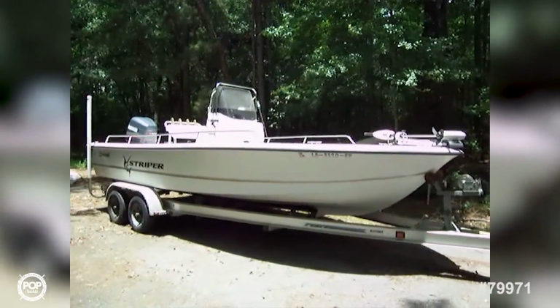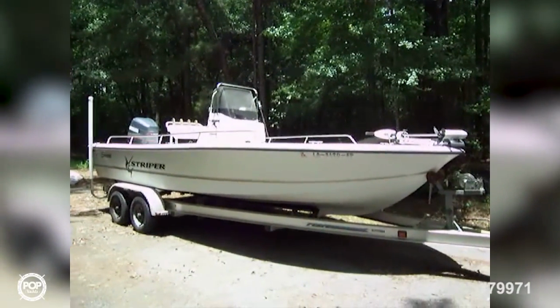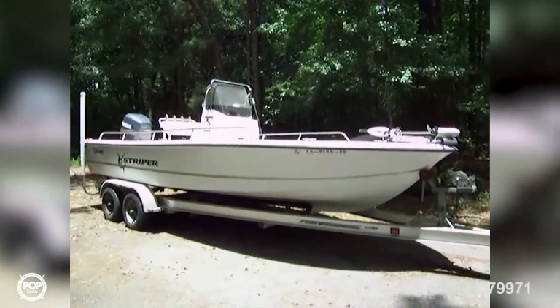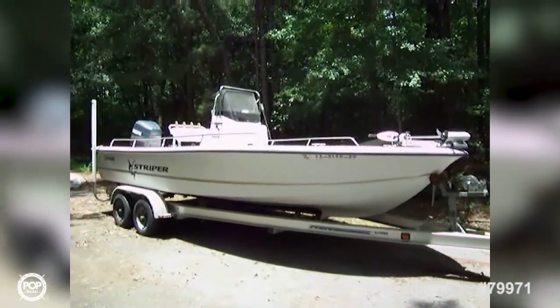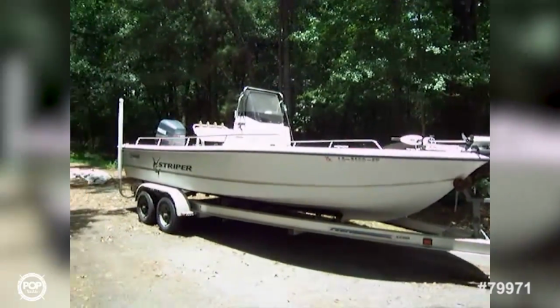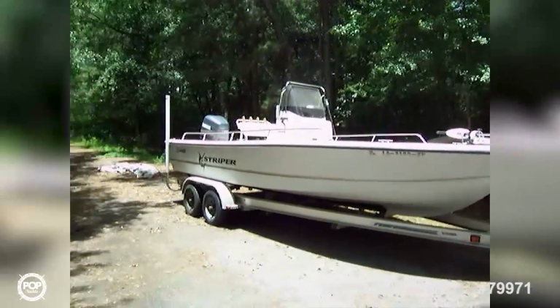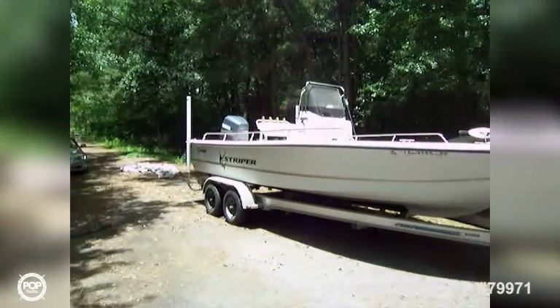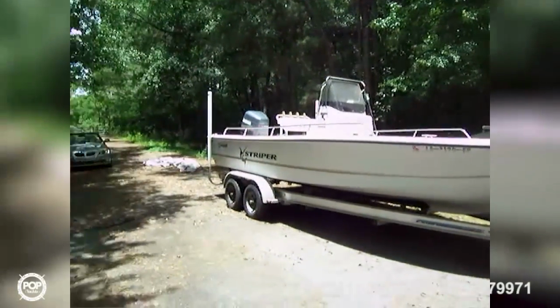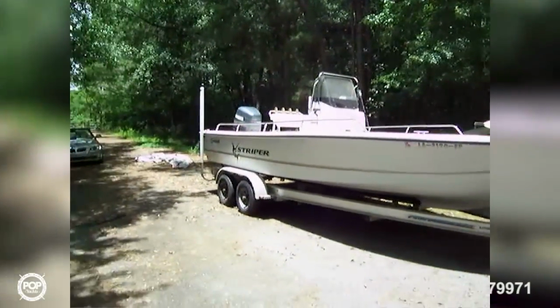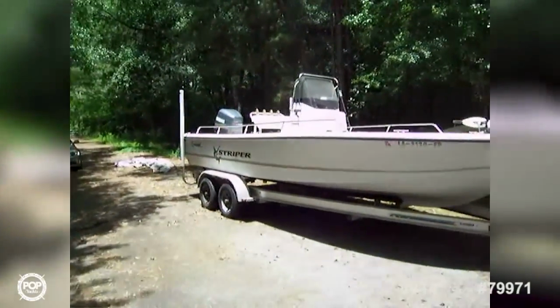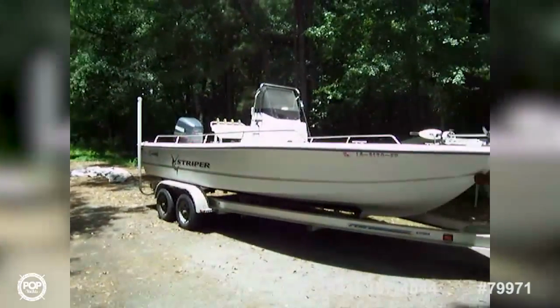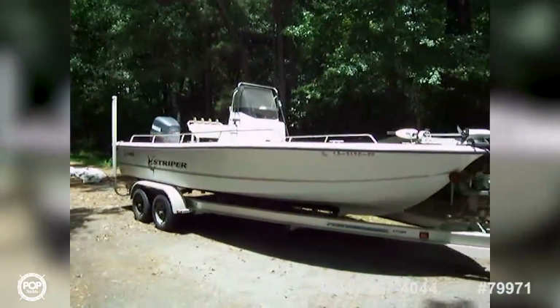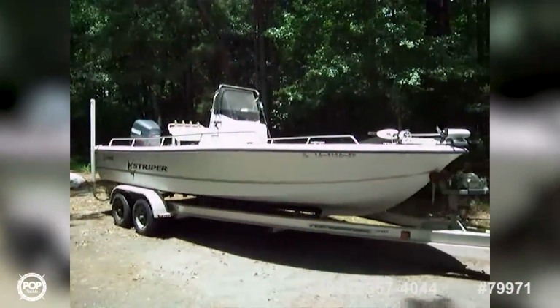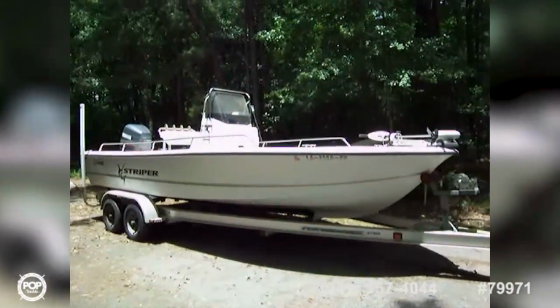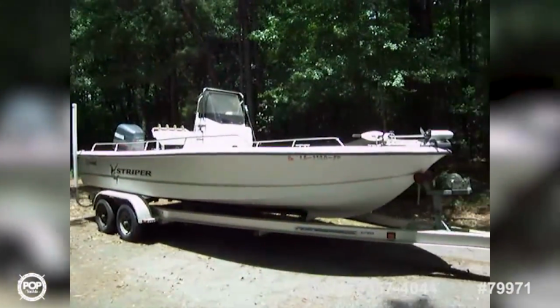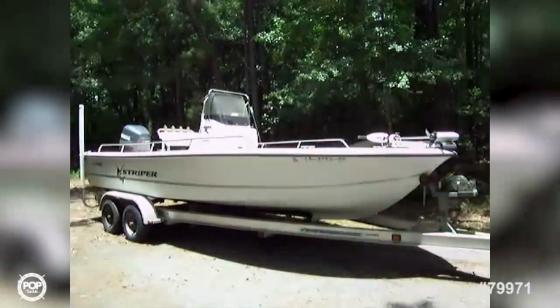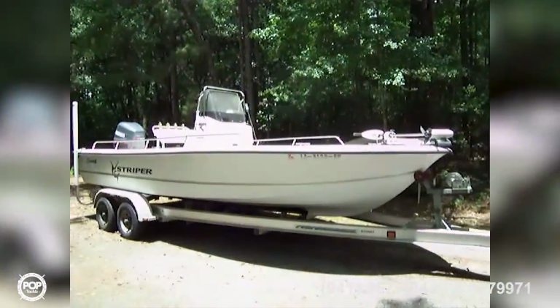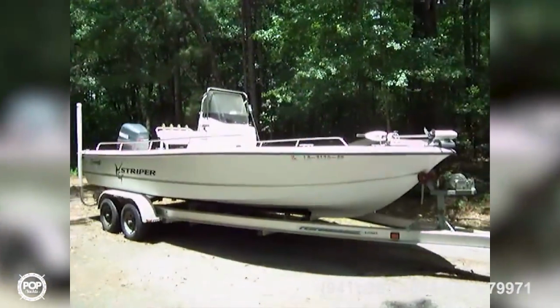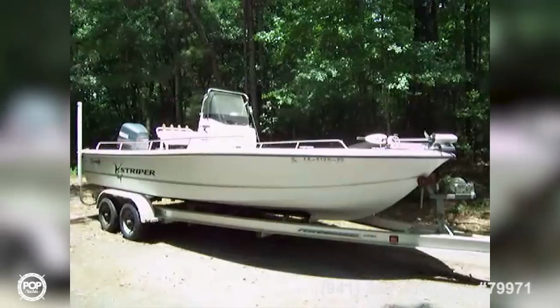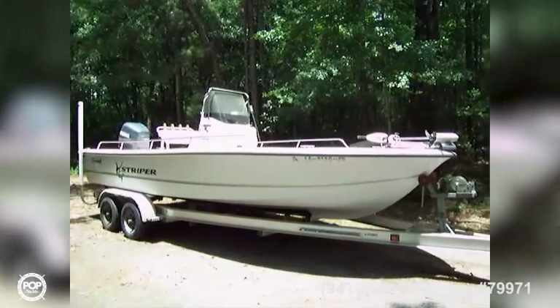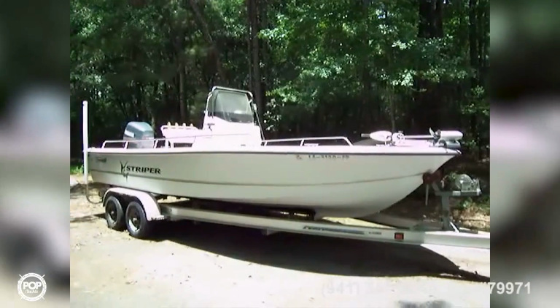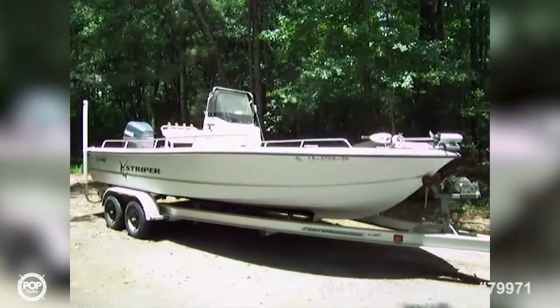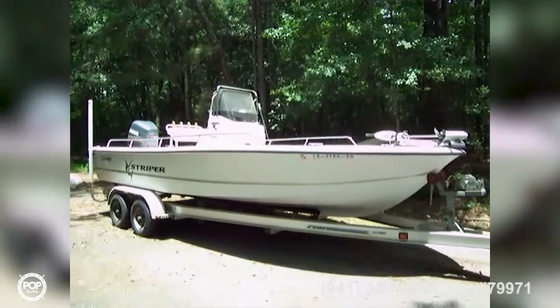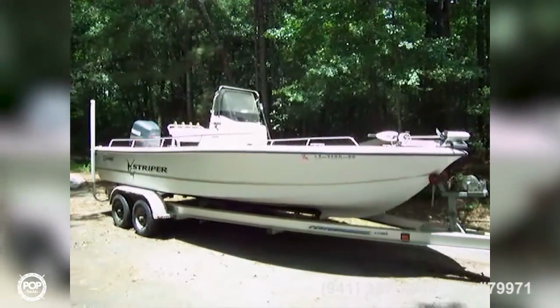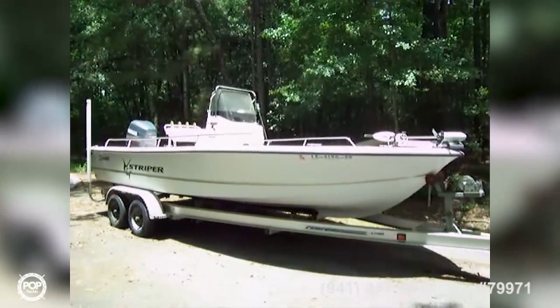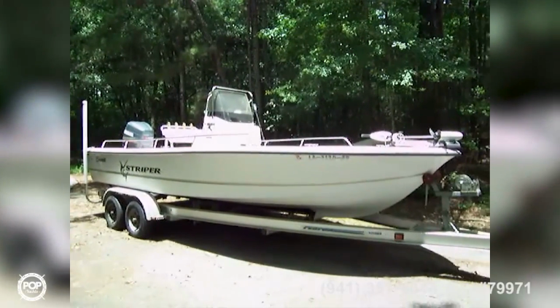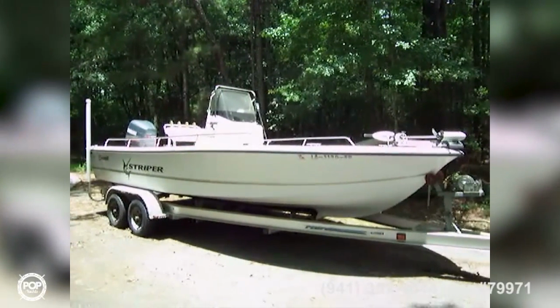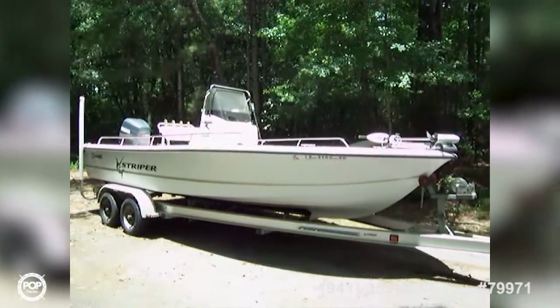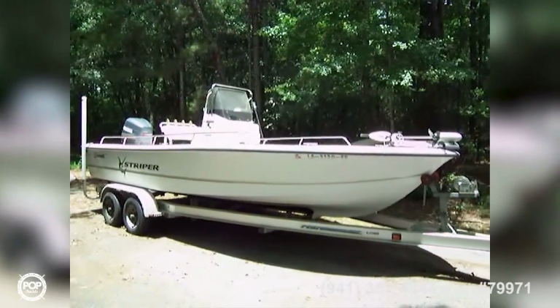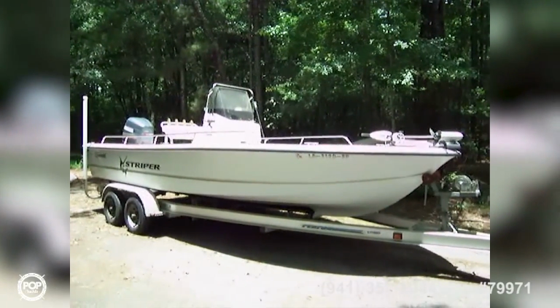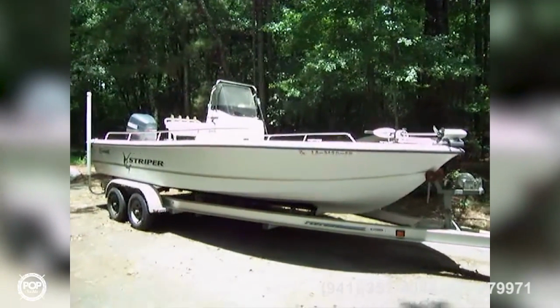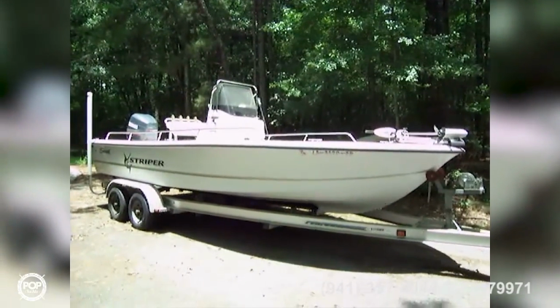It comes with a top as well. Take a look at the pictures for the GPS and the stereo.